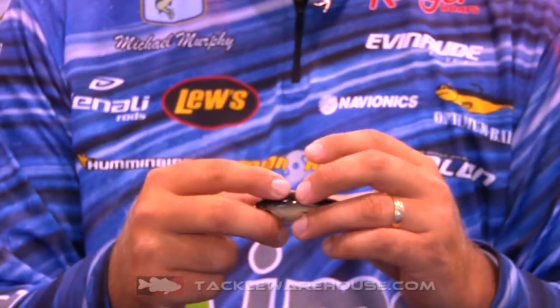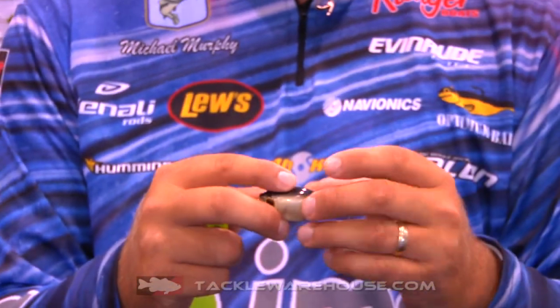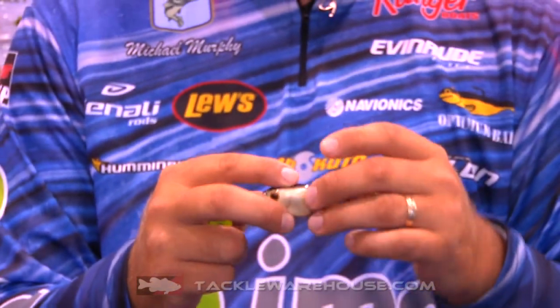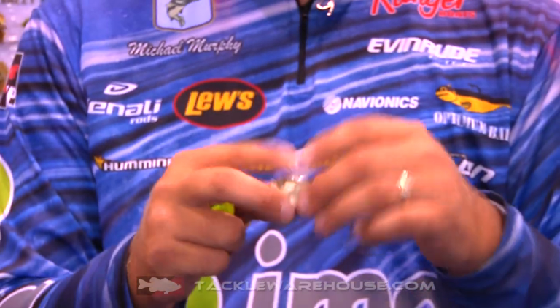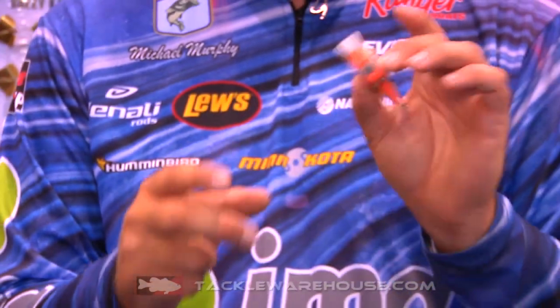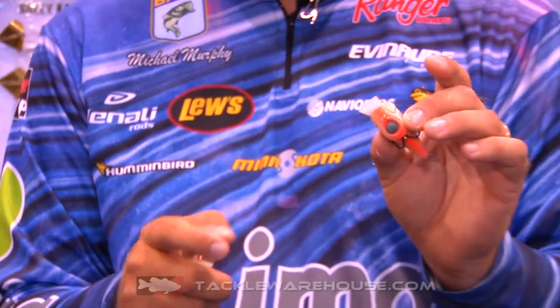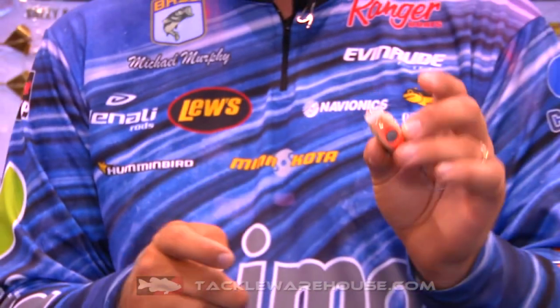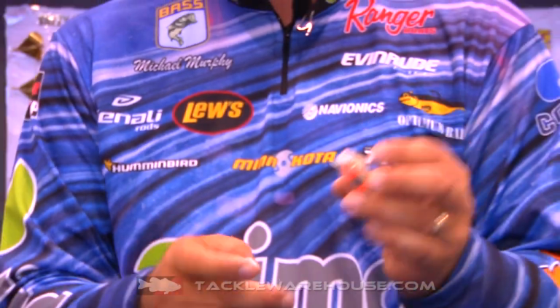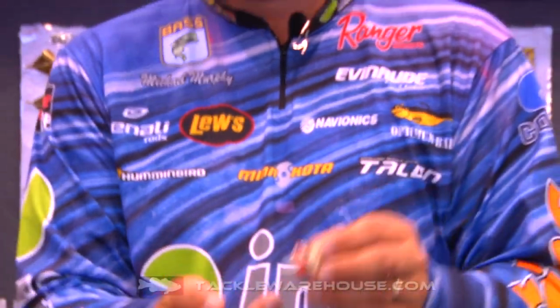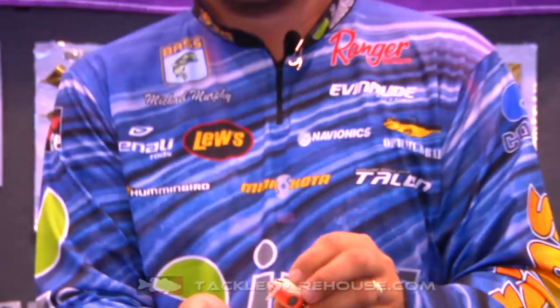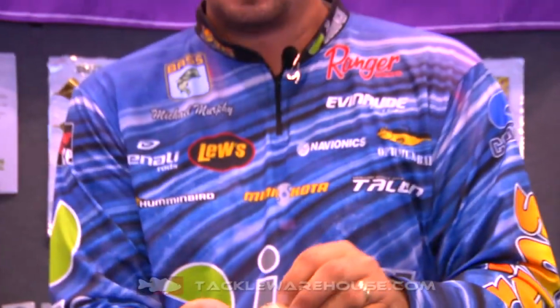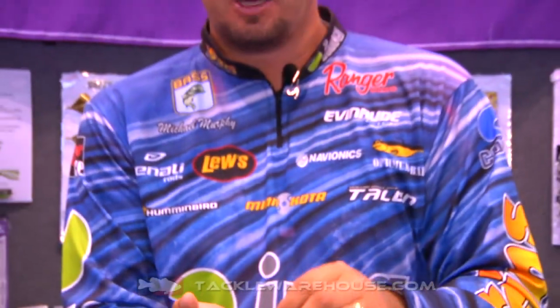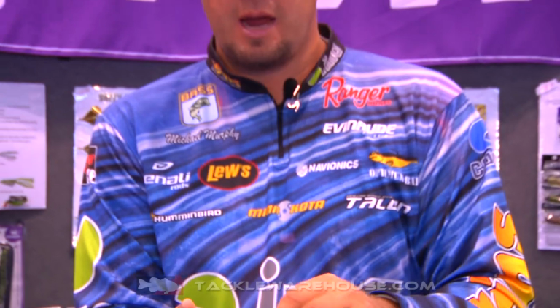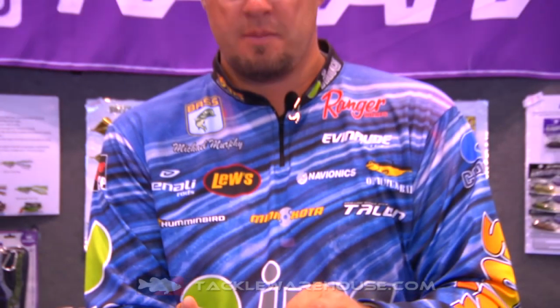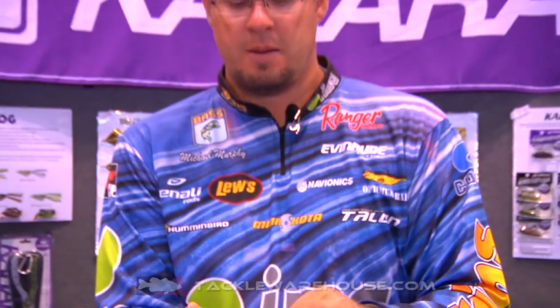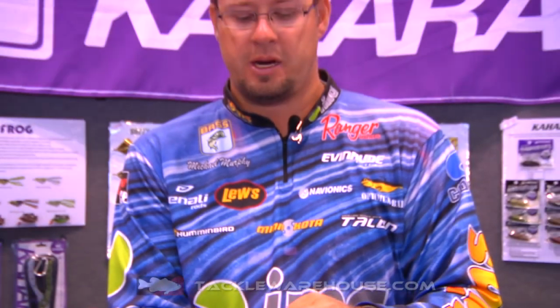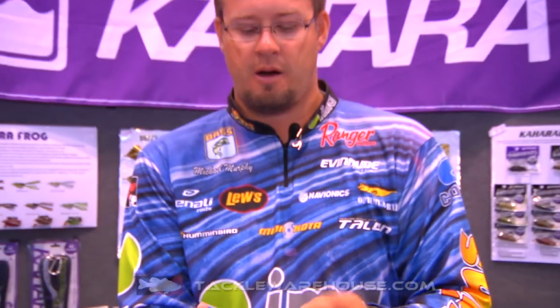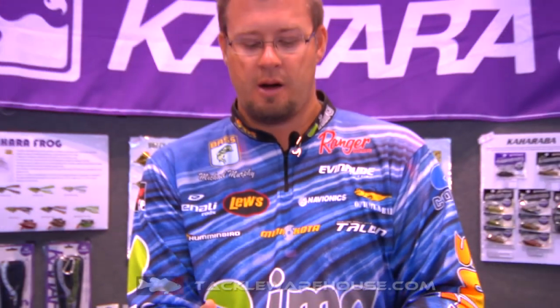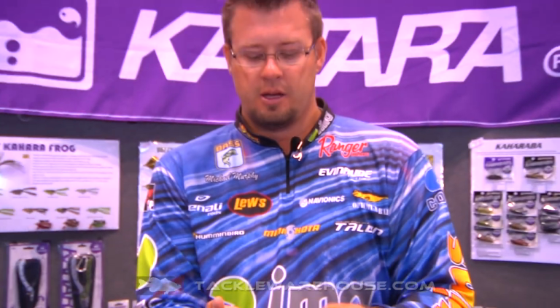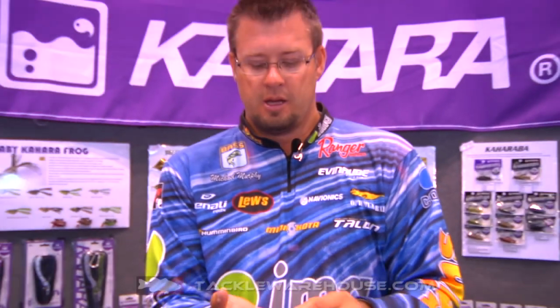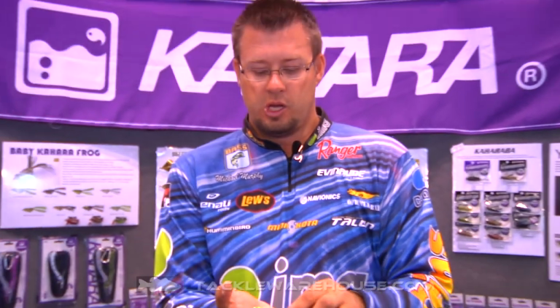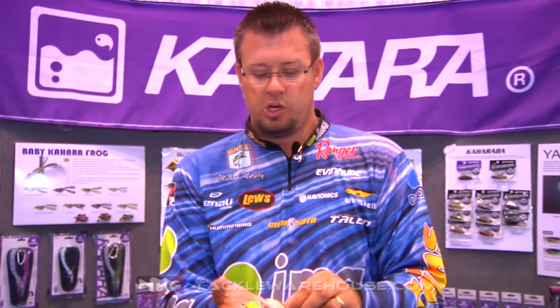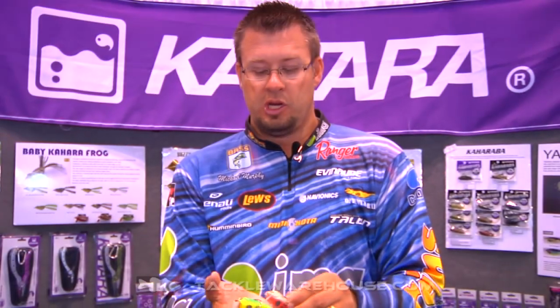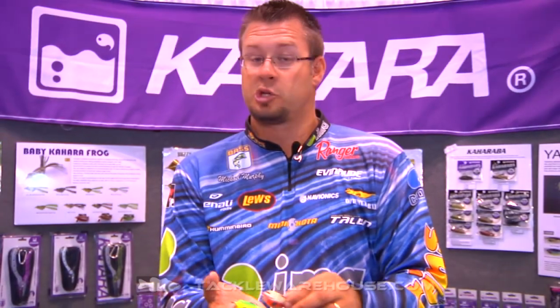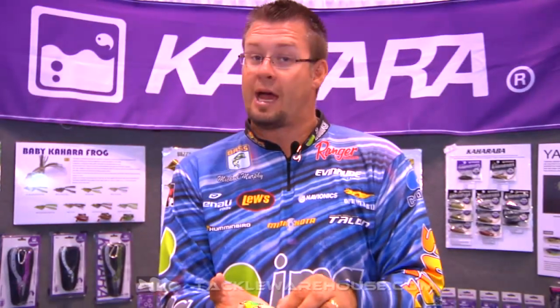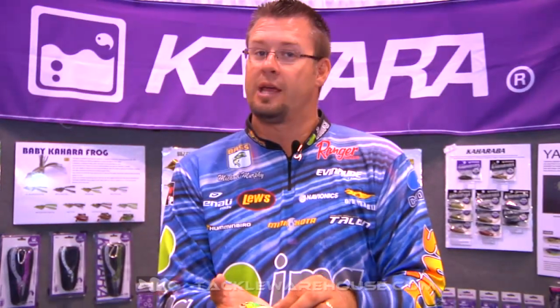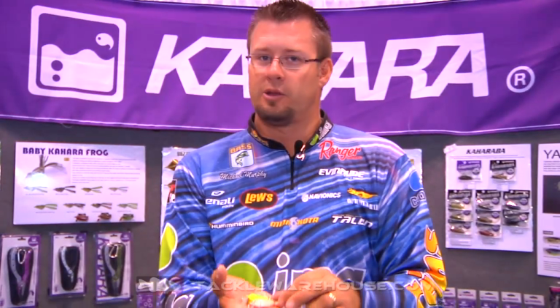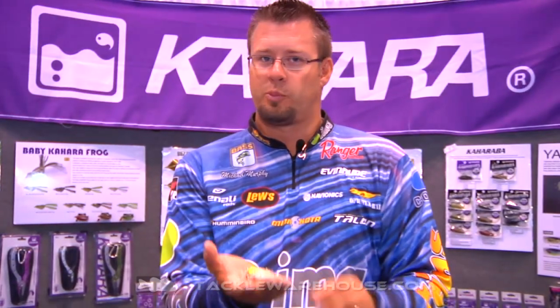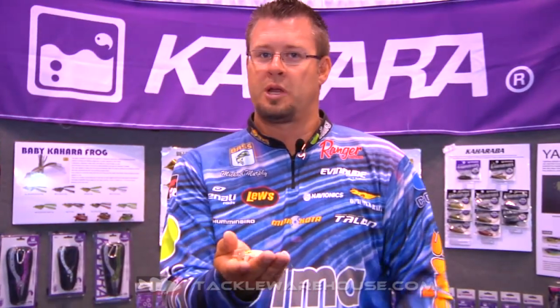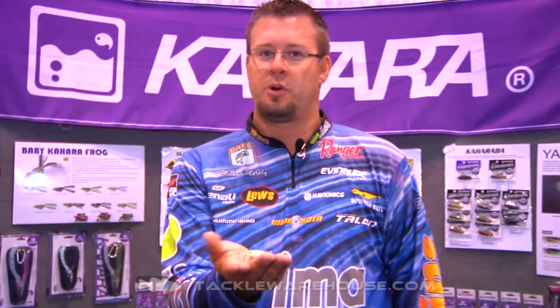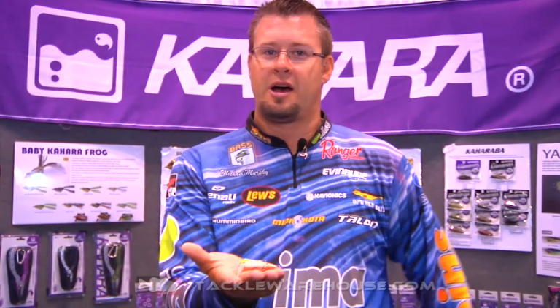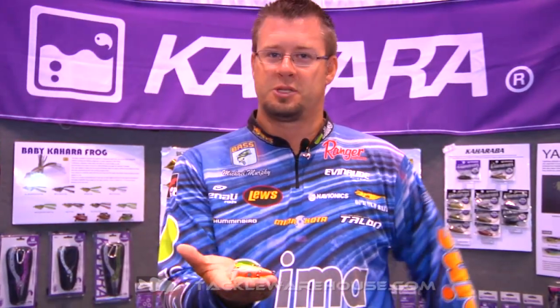You need to check this sucker out. It's the KJ Crank made by Cajara — you need to try it, it's pretty awesome.